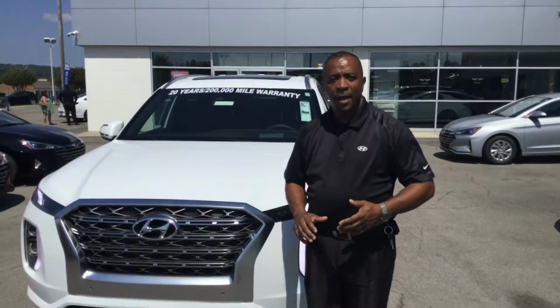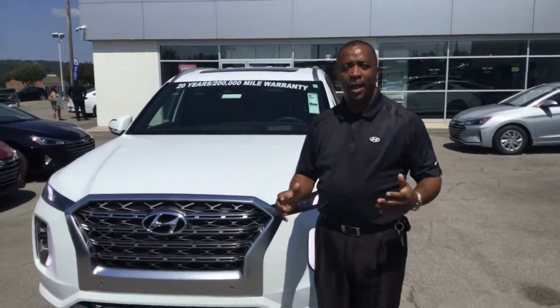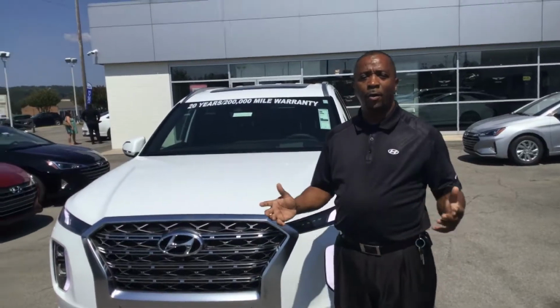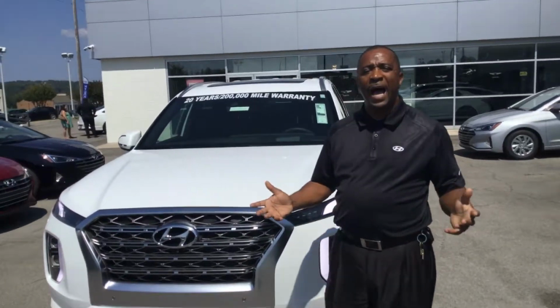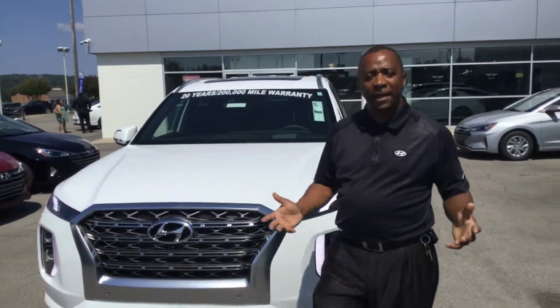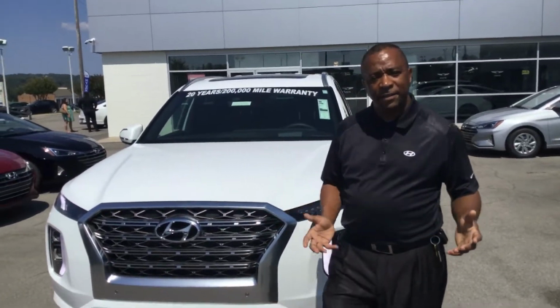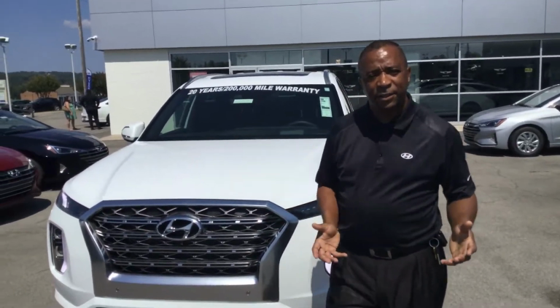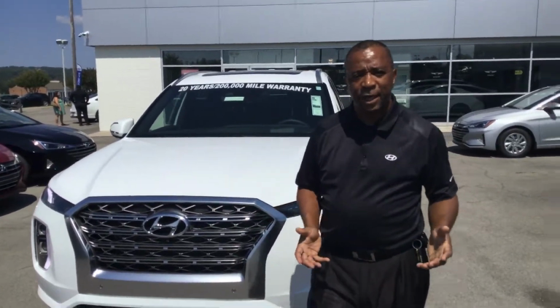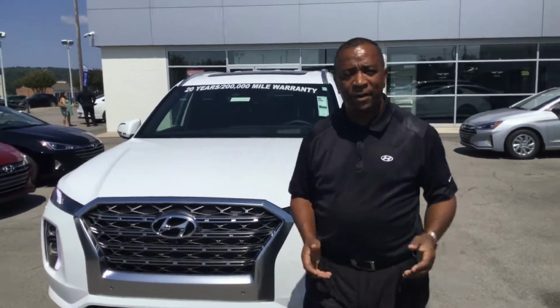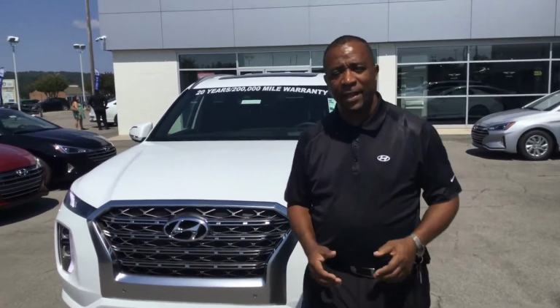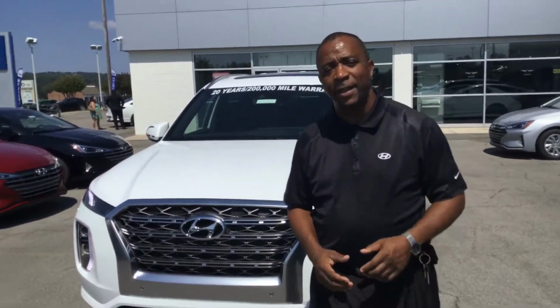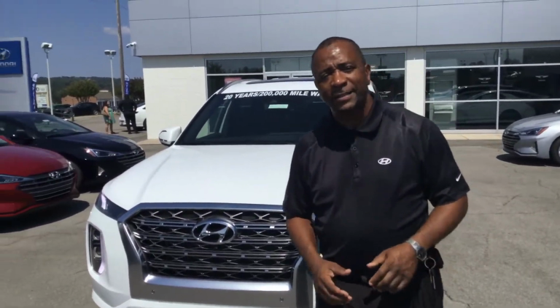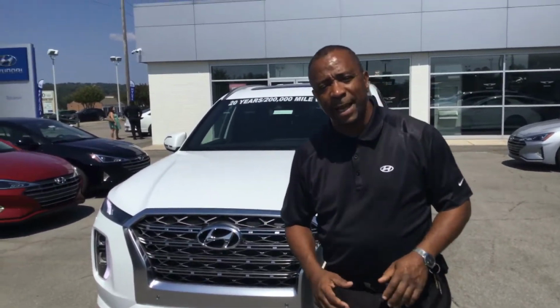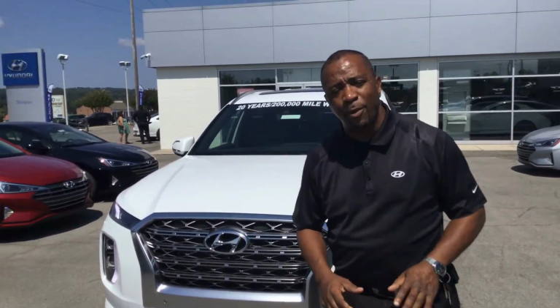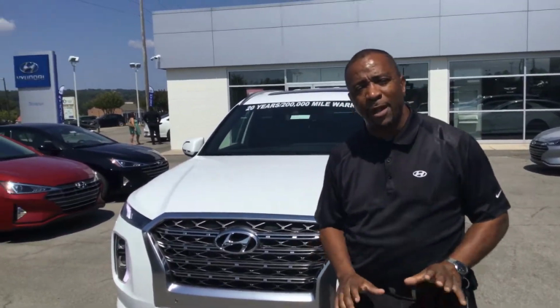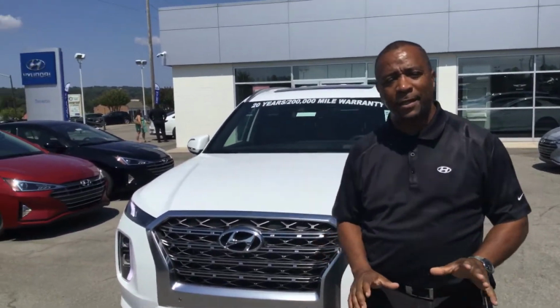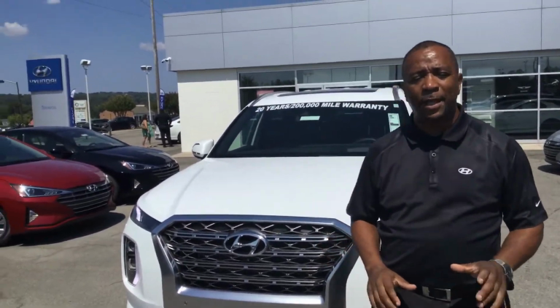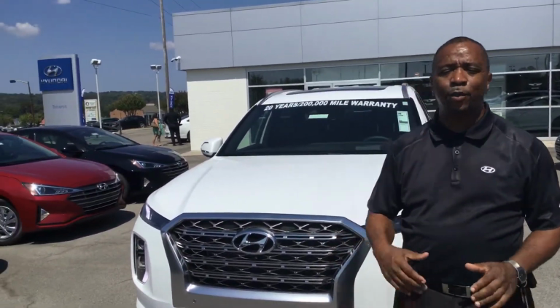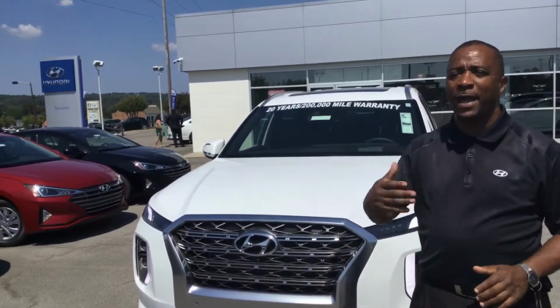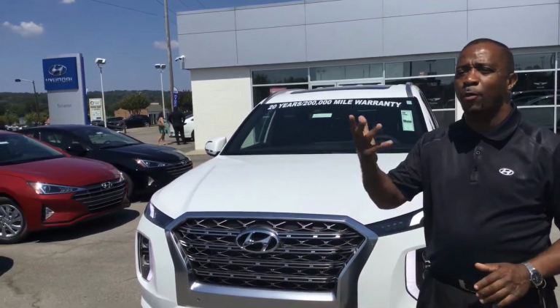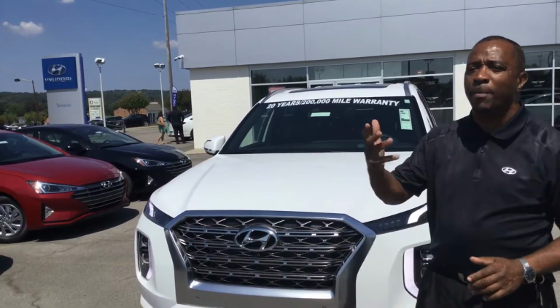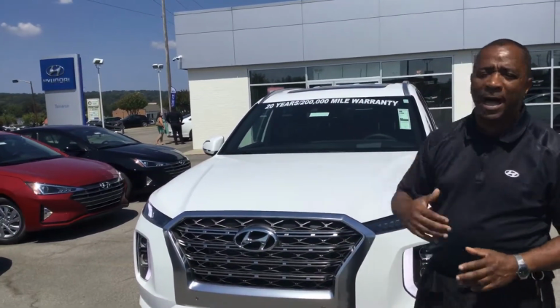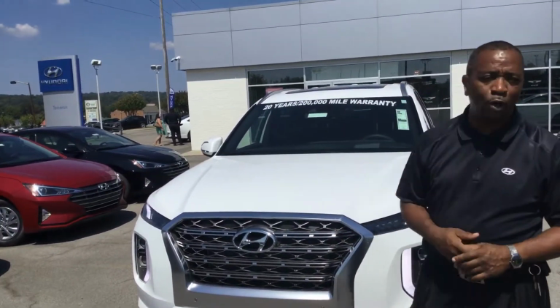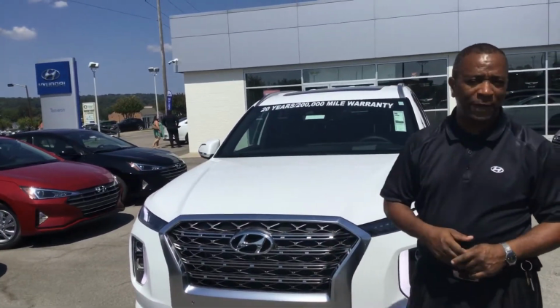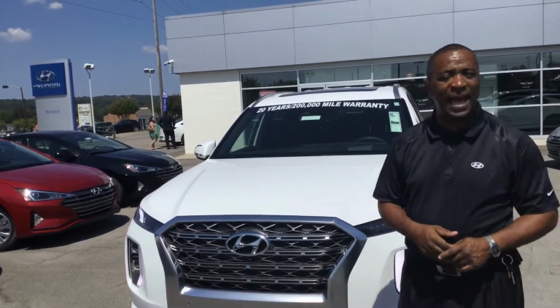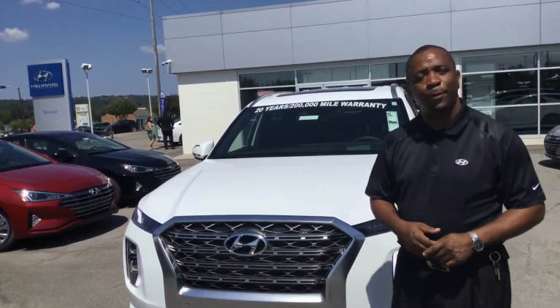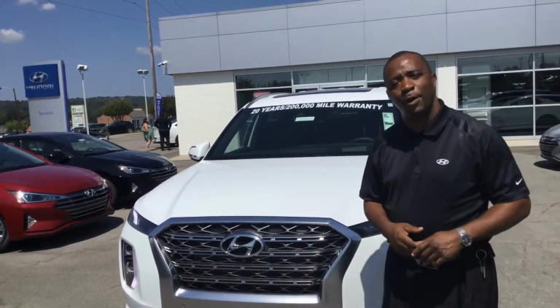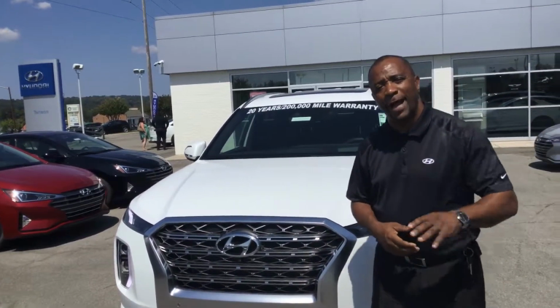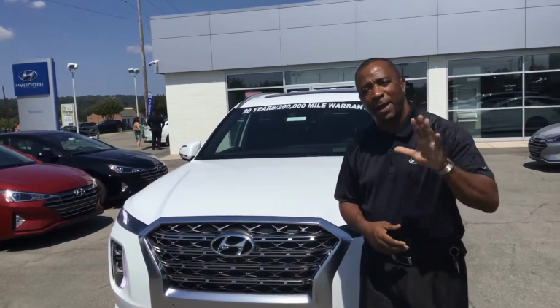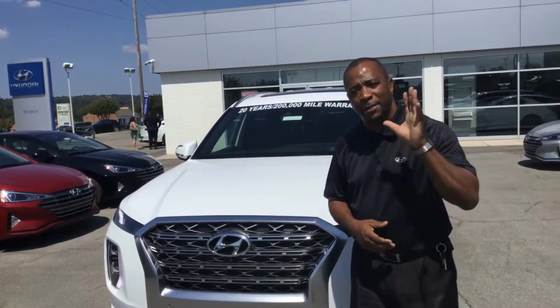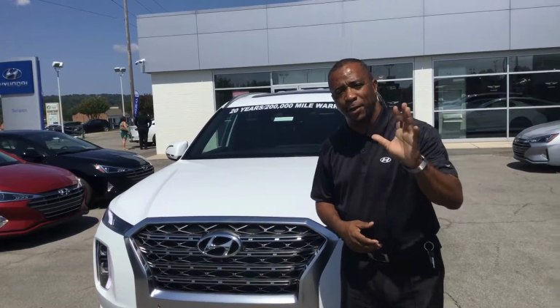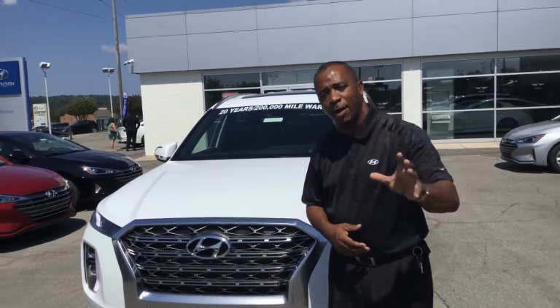Hello, hi, this is Tony Philly here at Tim Run Hyundai in Hoover, one mile north of the Galleria on Highway 31.